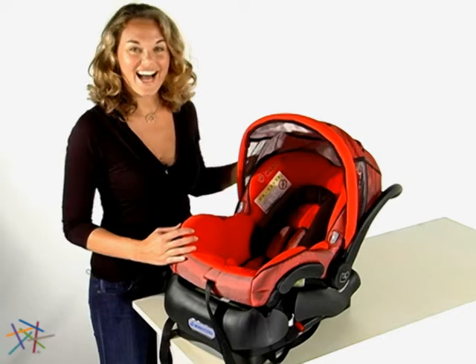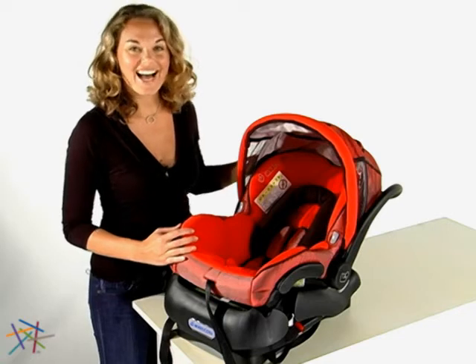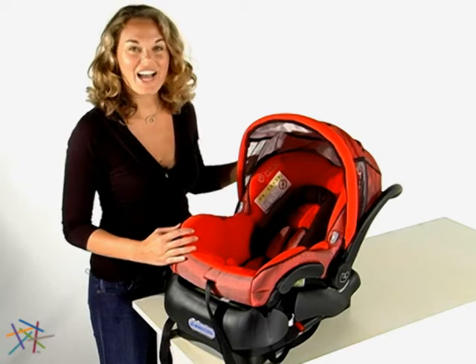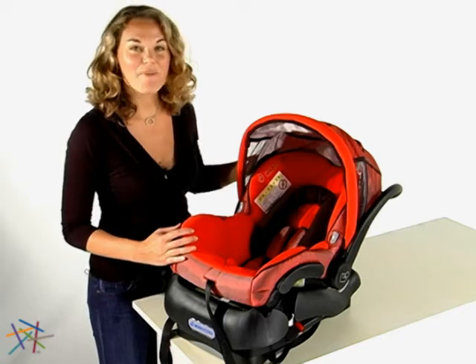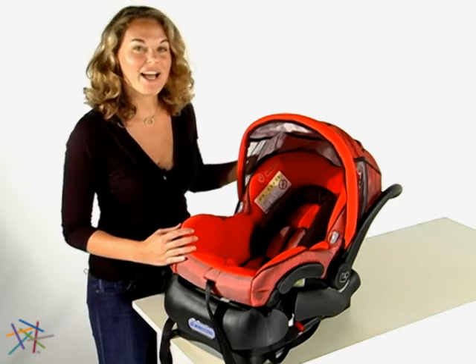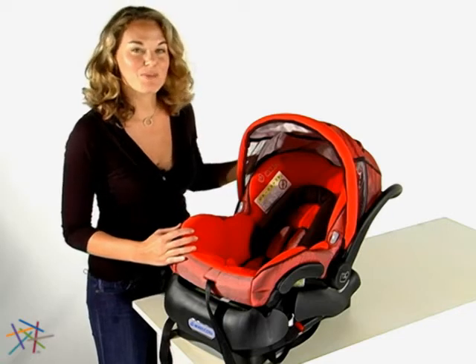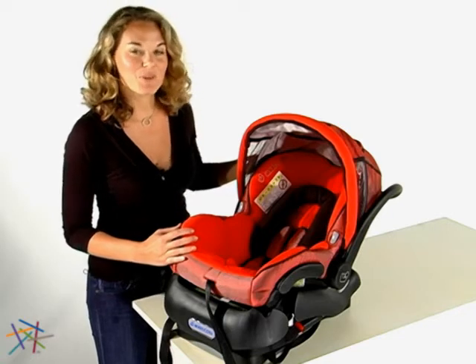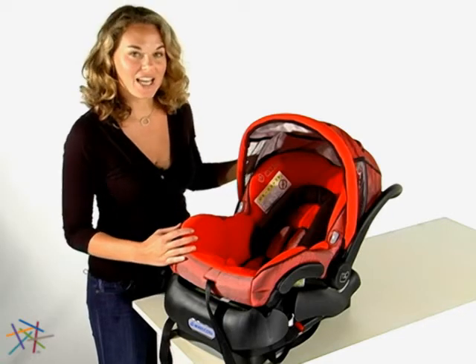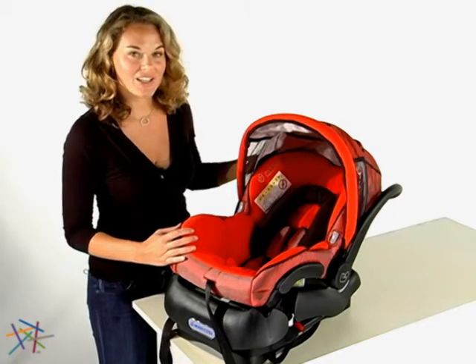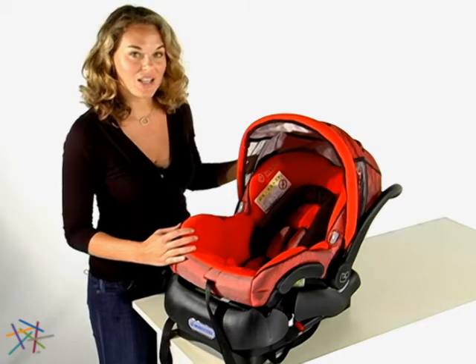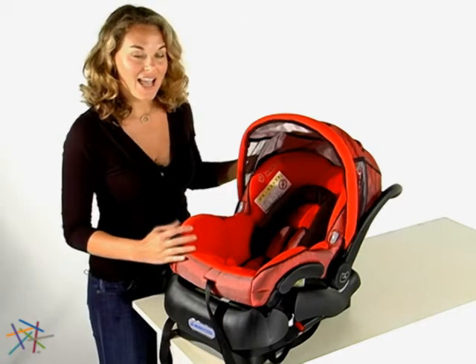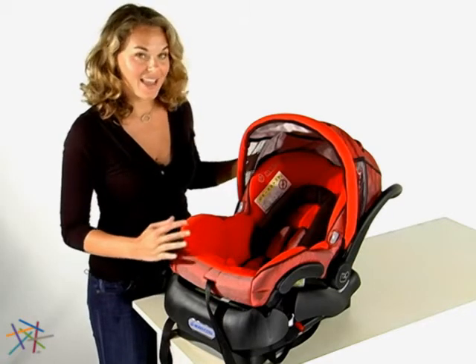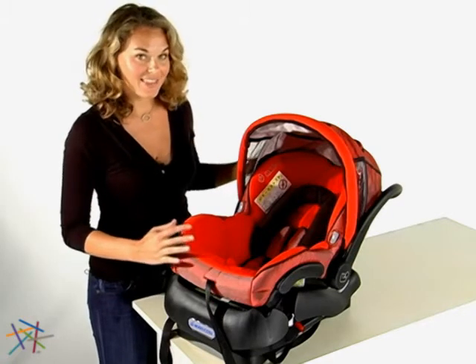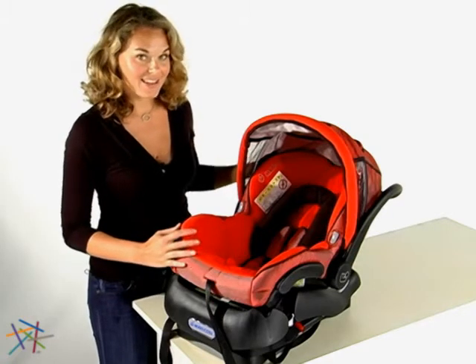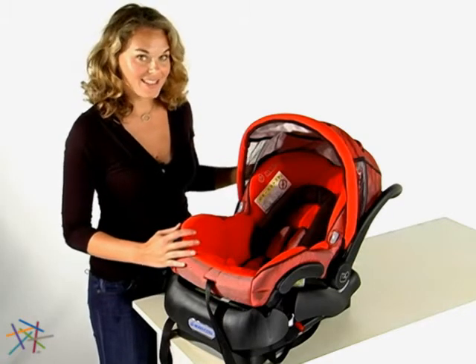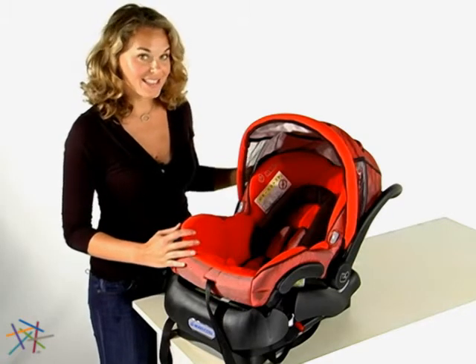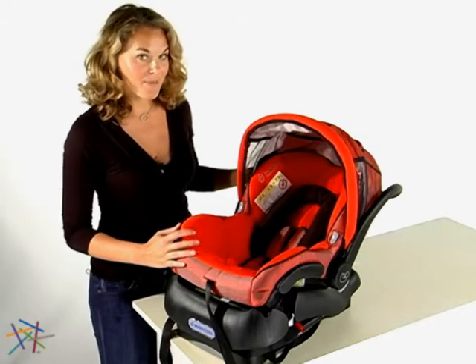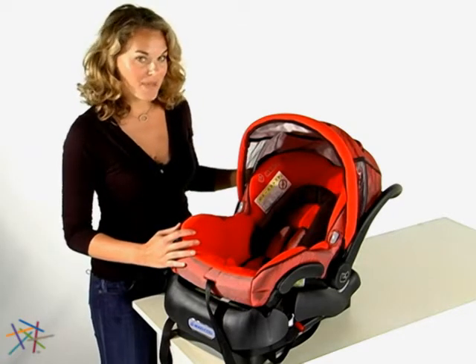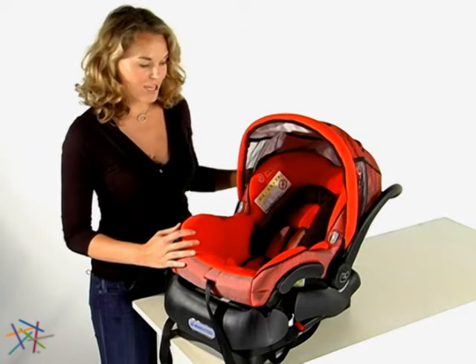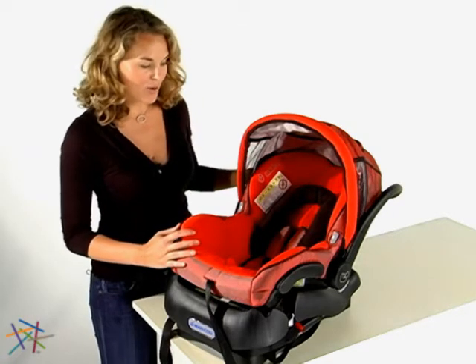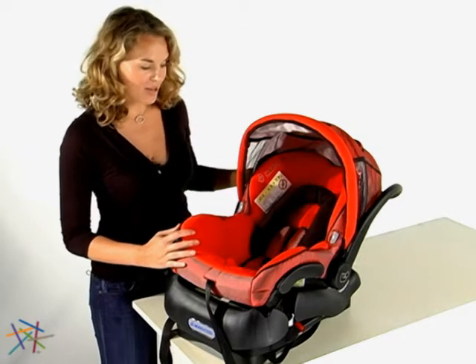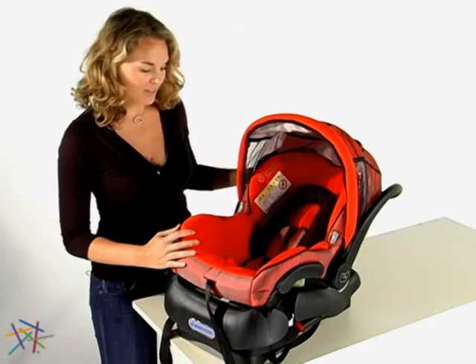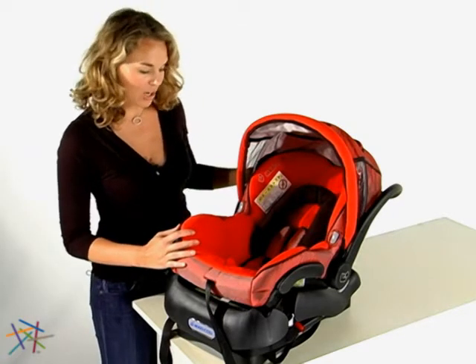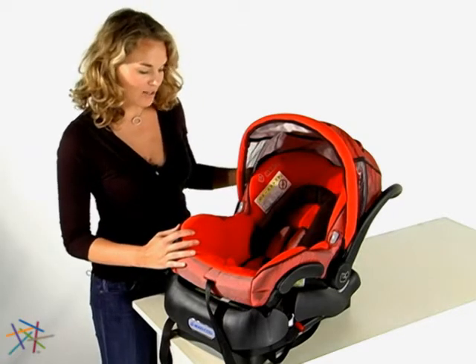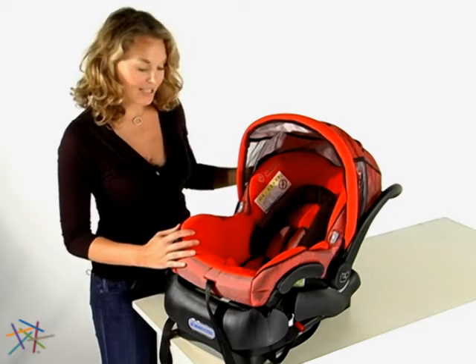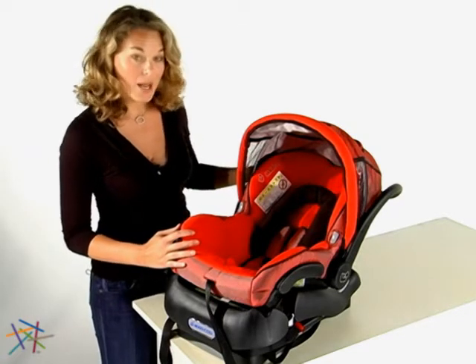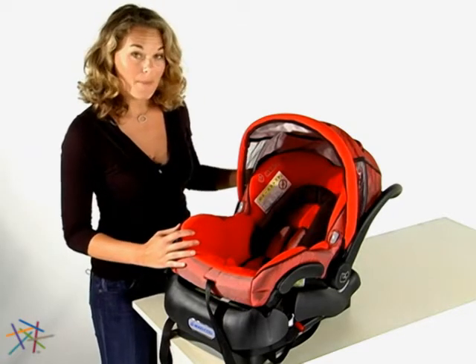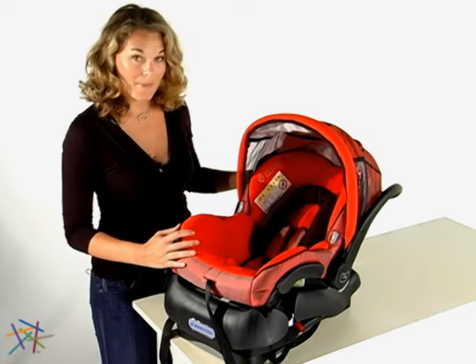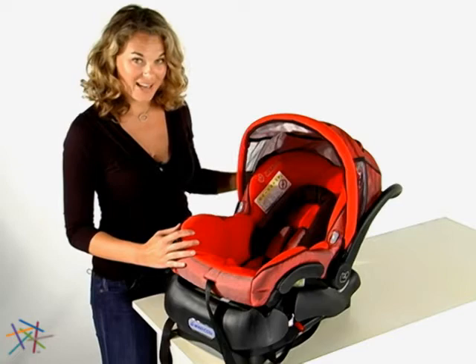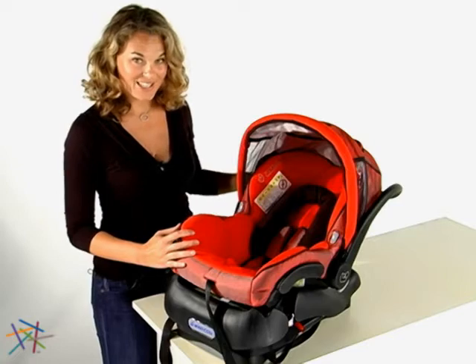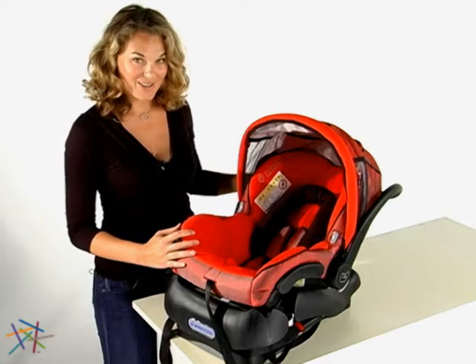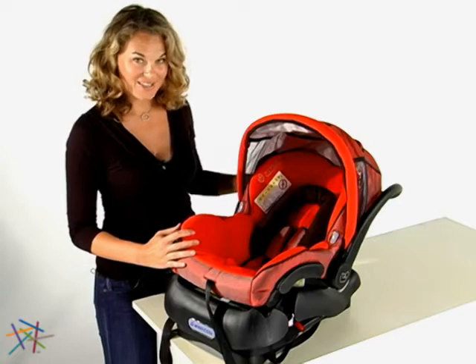Hi, I'm Aspen with Hayneedle, and this is the MECO Infant Car Seat by Maxi Cozy.